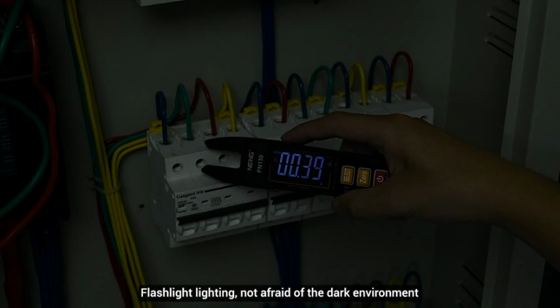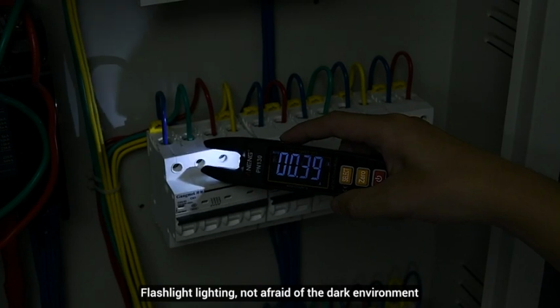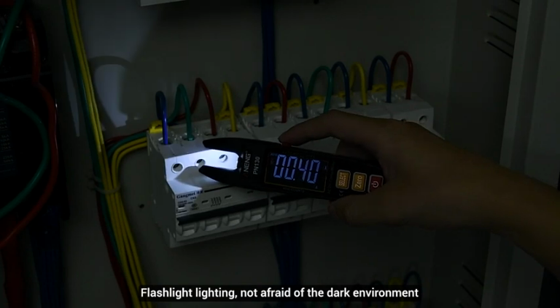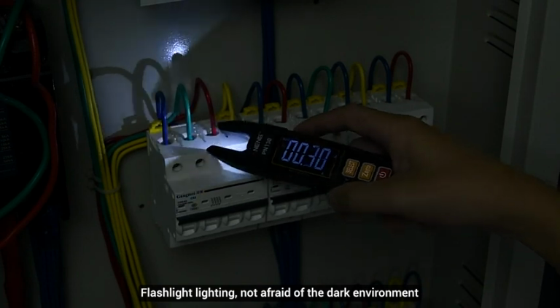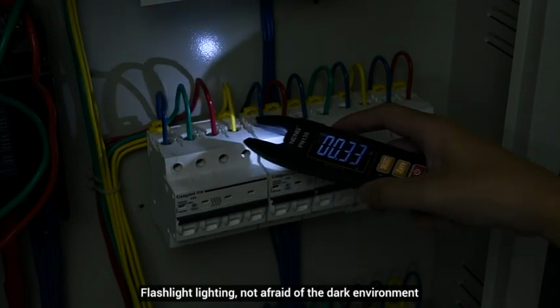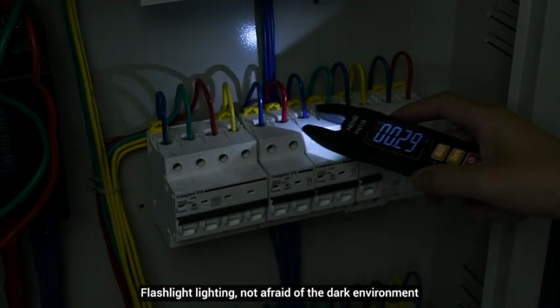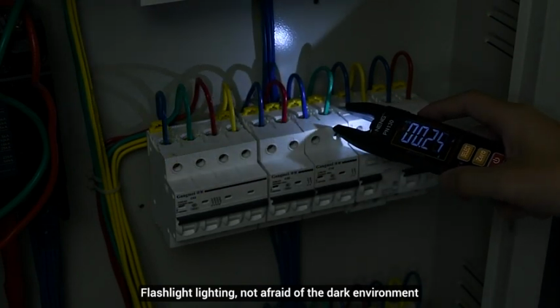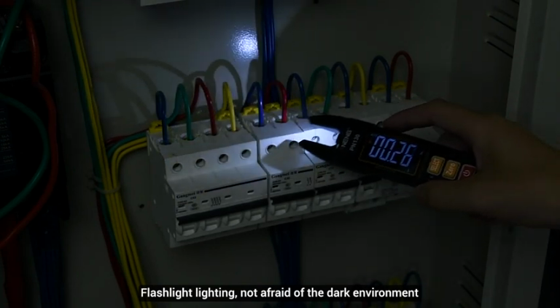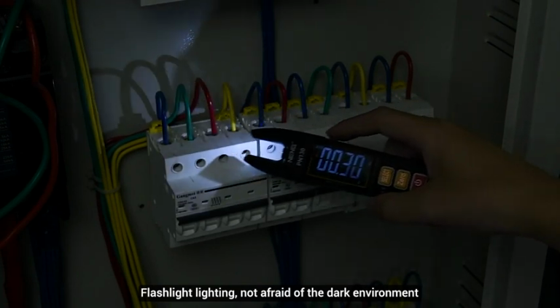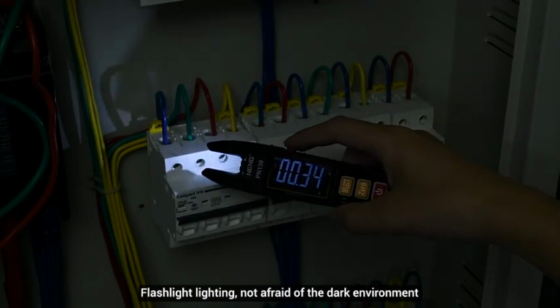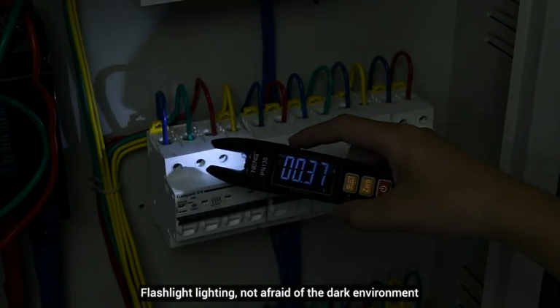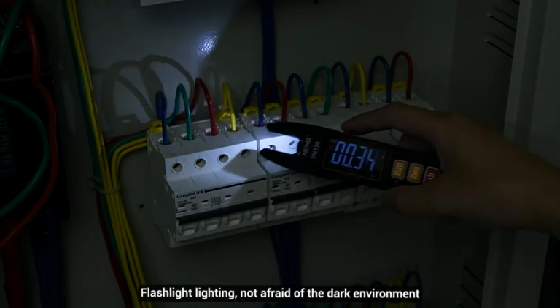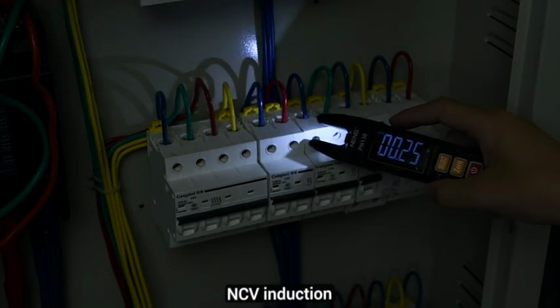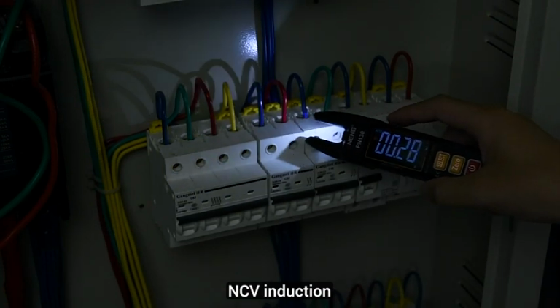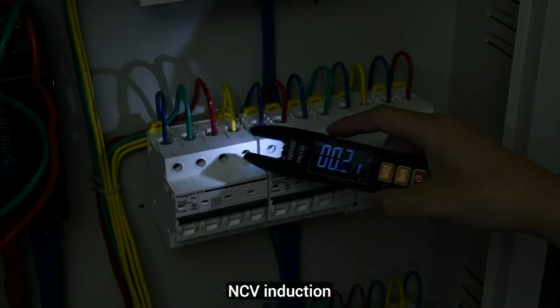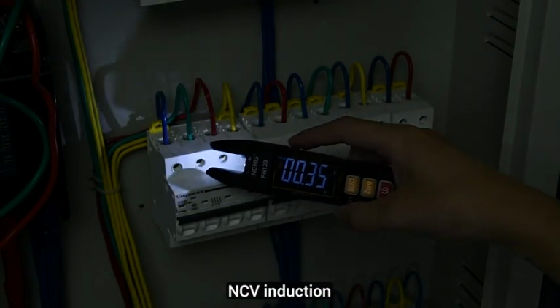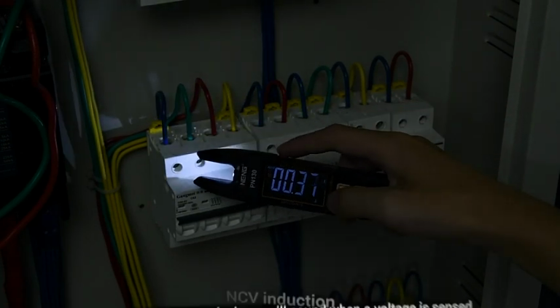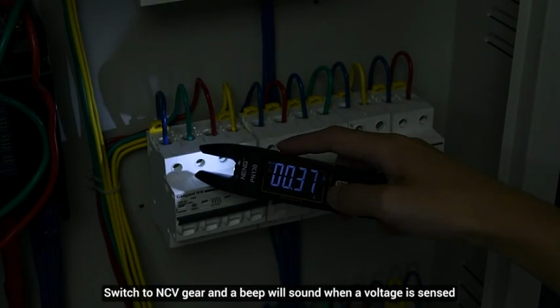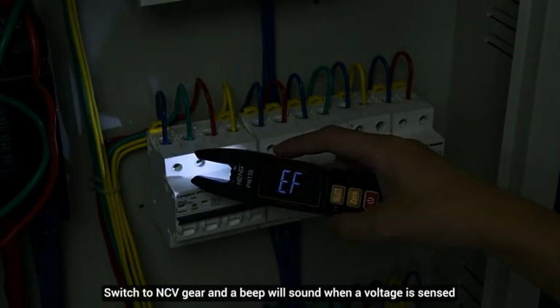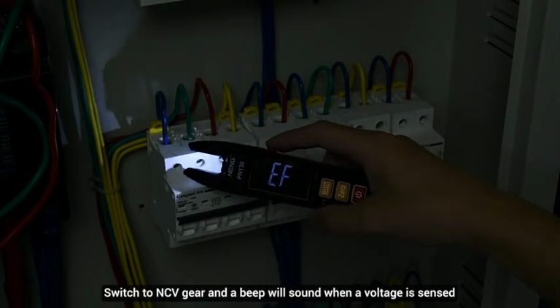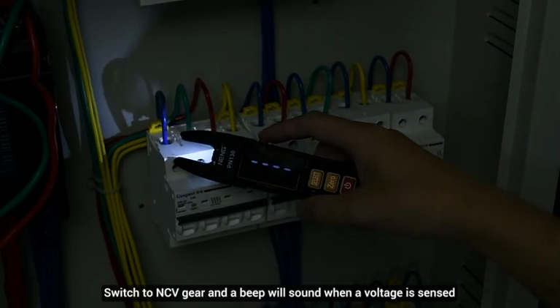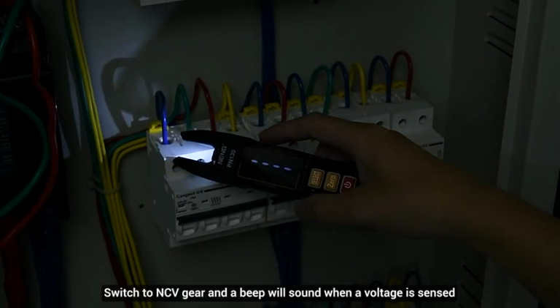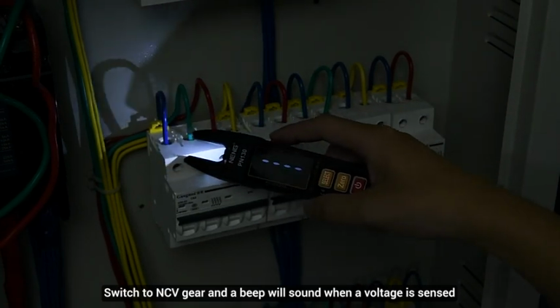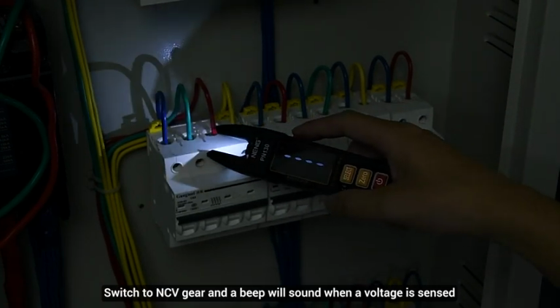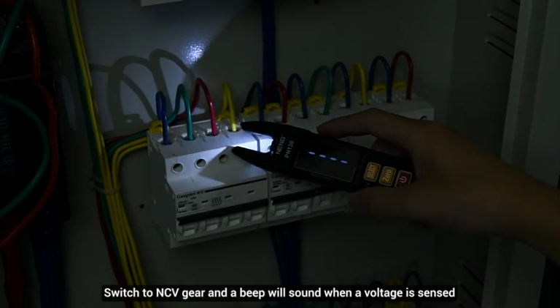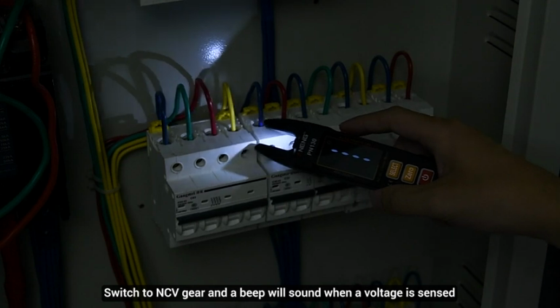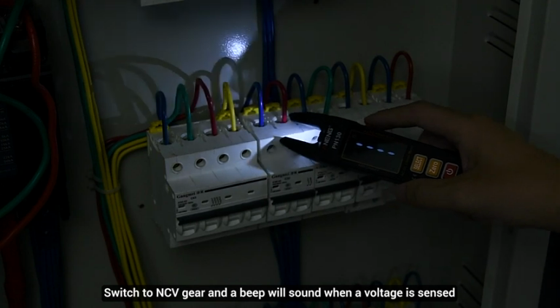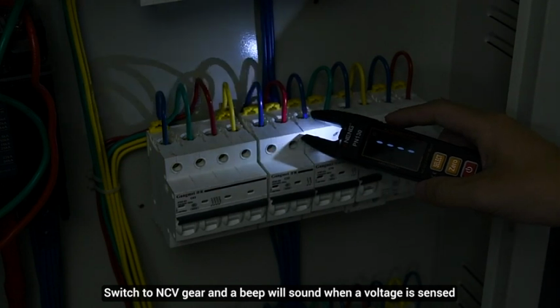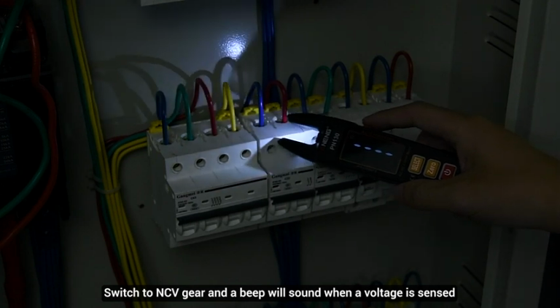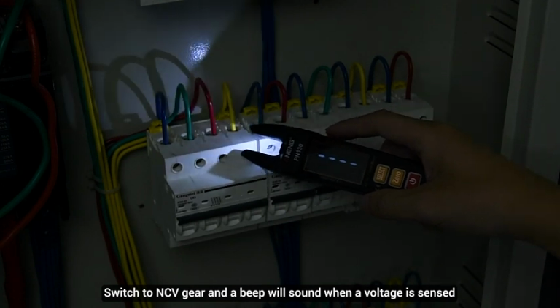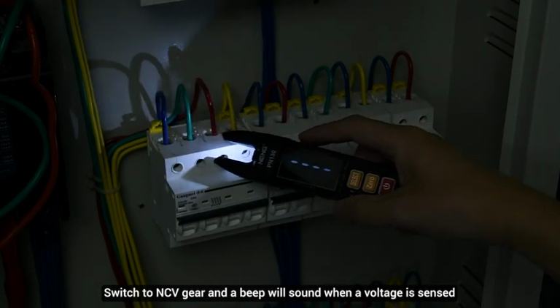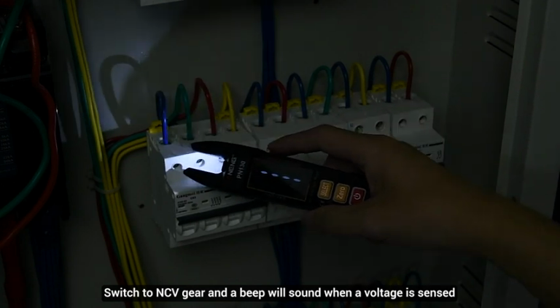Flashlight lighting. NCV induction: switch to NCV gear, and a beep will sound when a voltage is sensed.